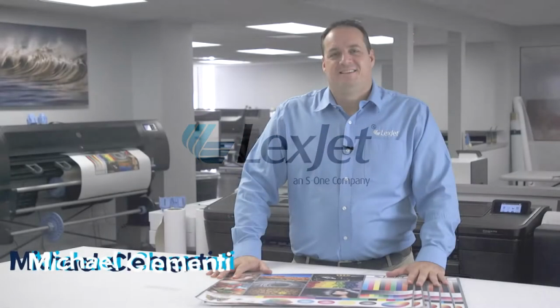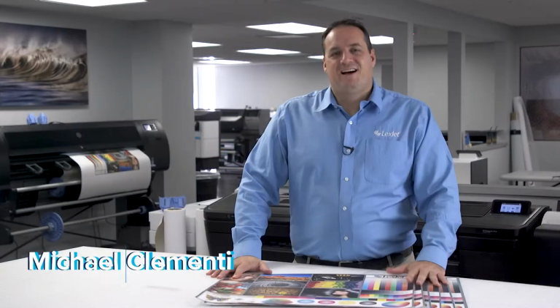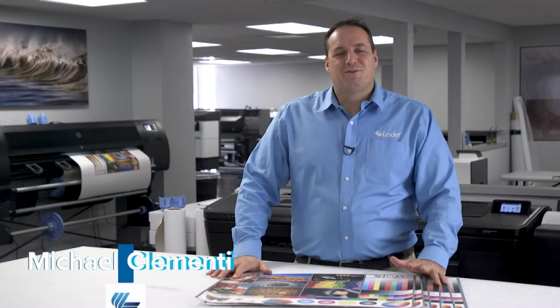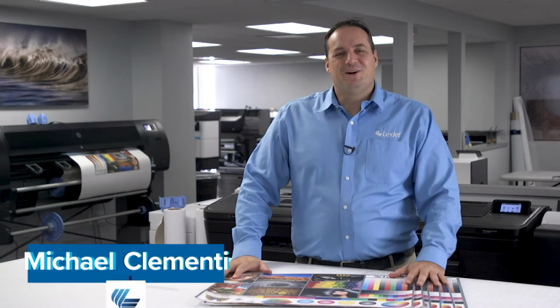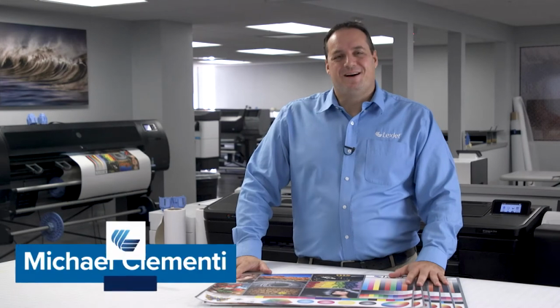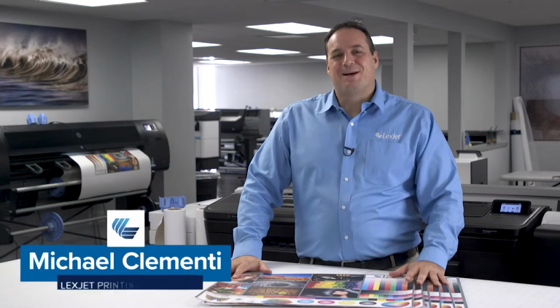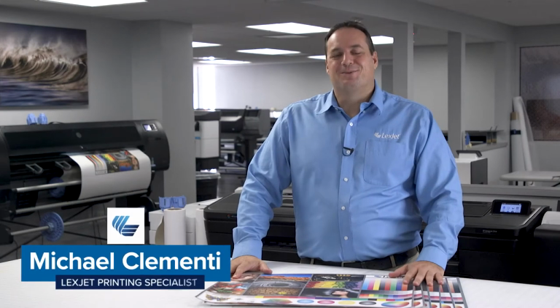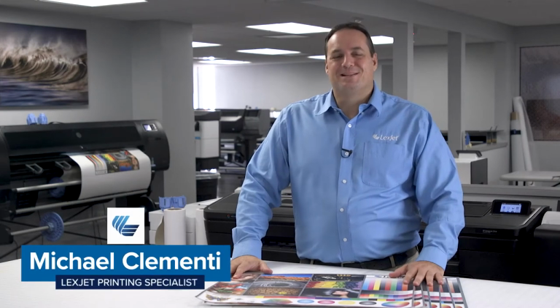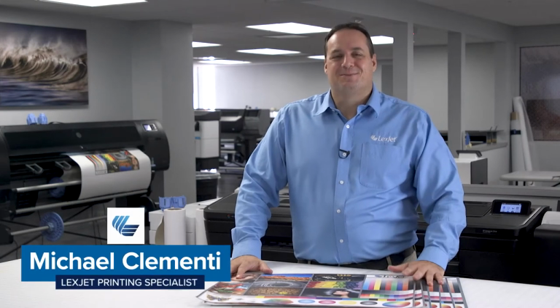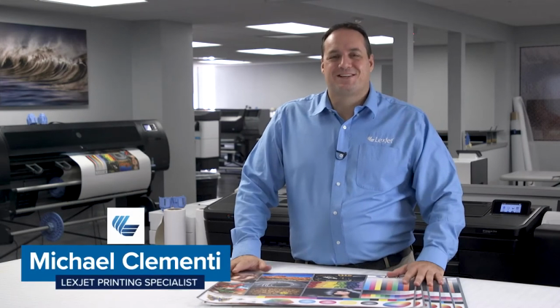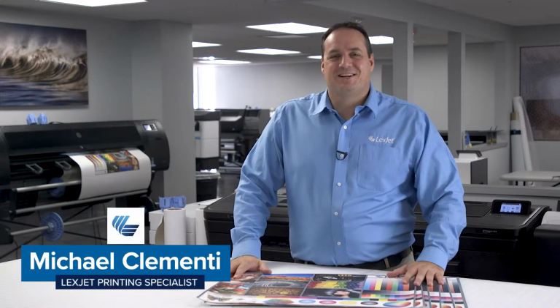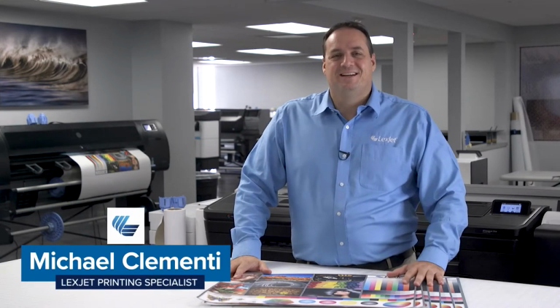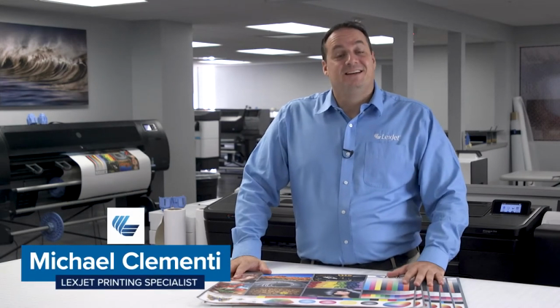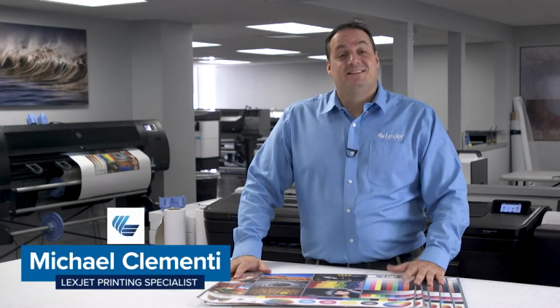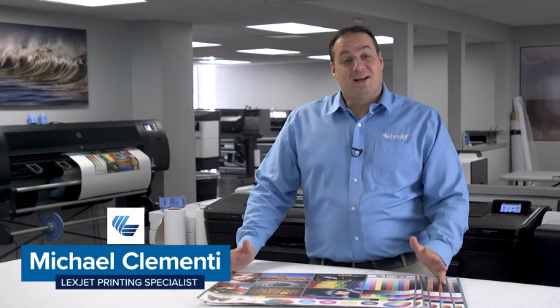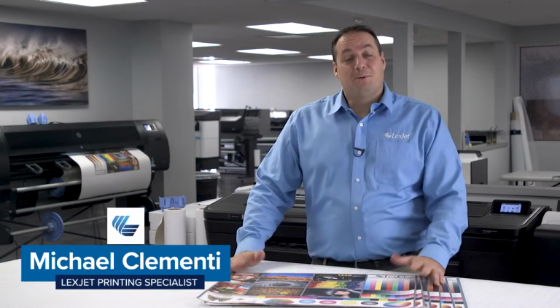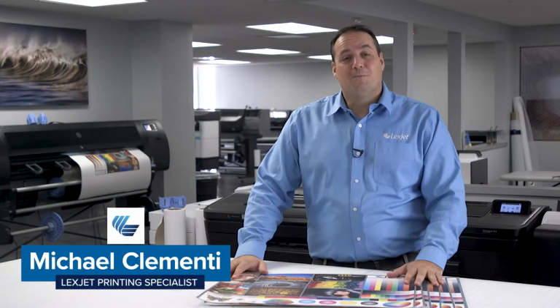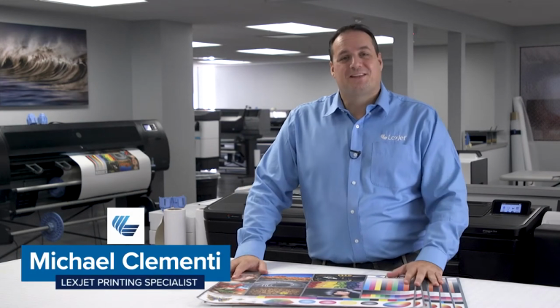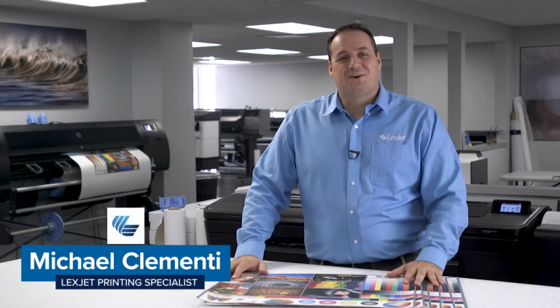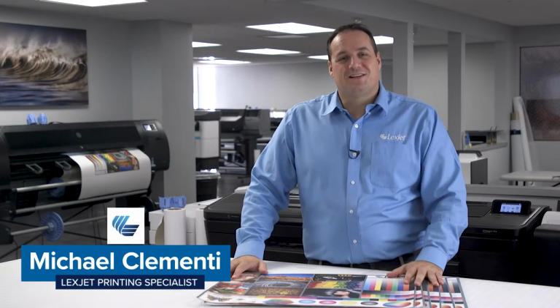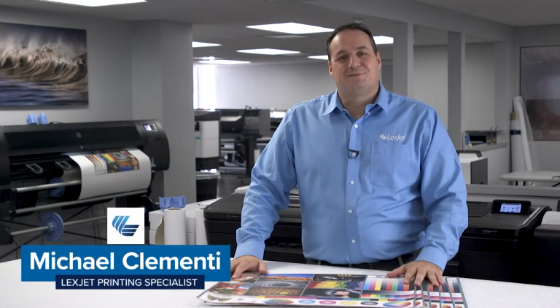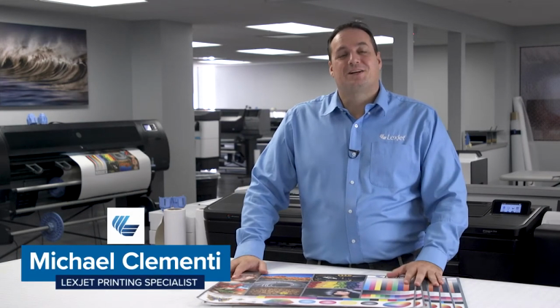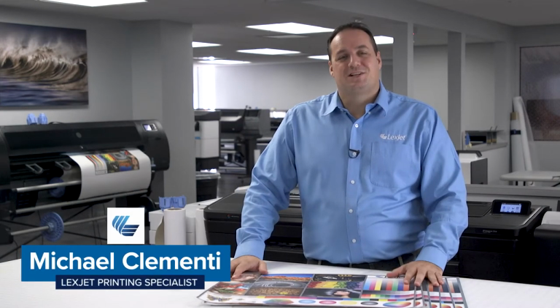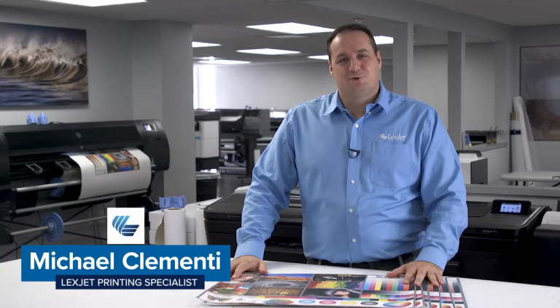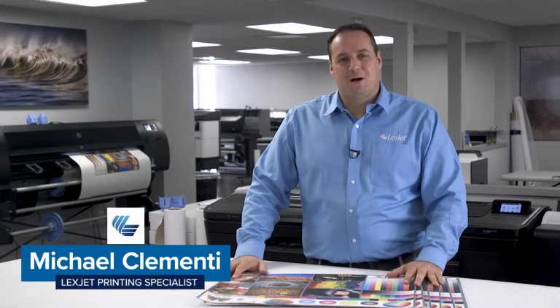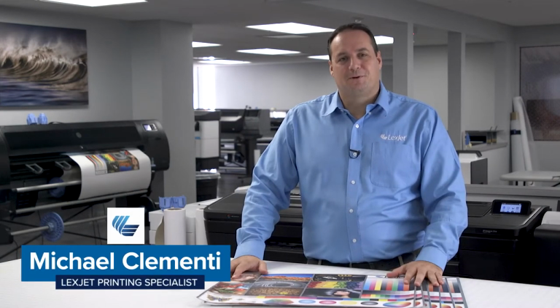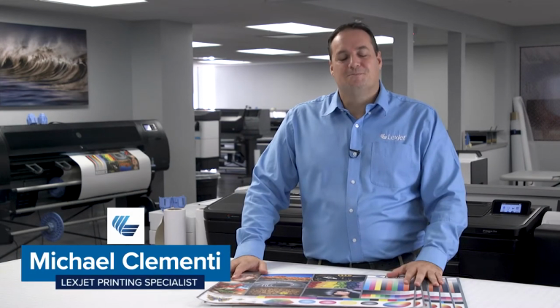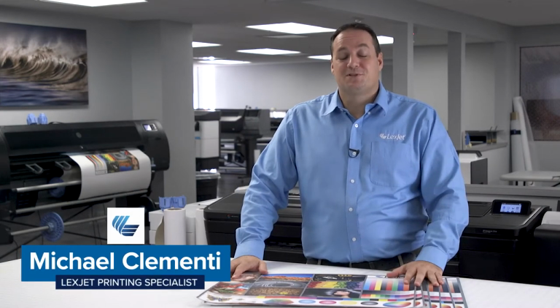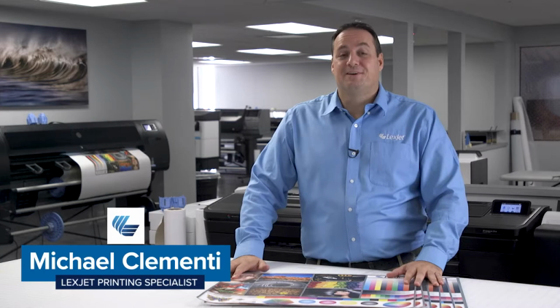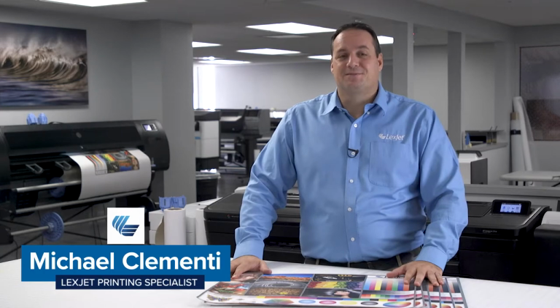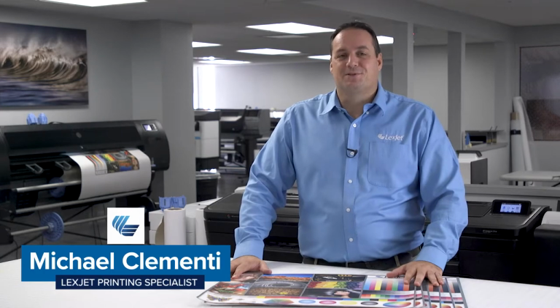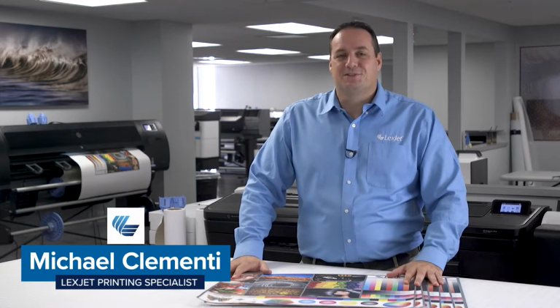Hi everyone, I'm Michael Clemente with LexJet, and today I'll be pulling back the curtain on some of LexJet's most popular, most effective solutions.